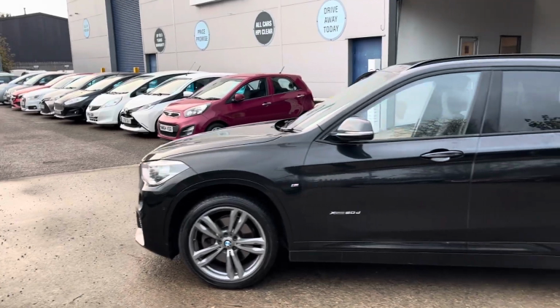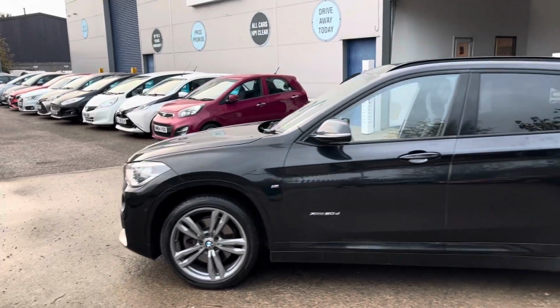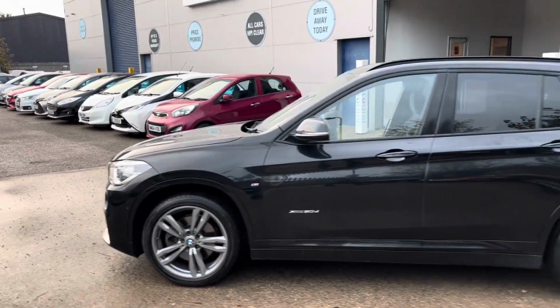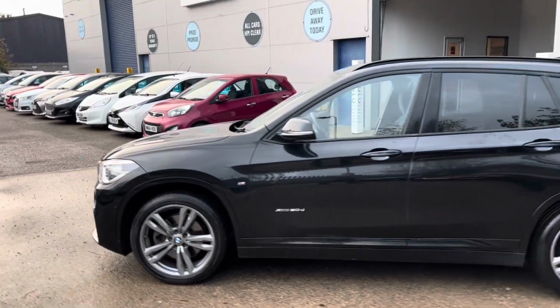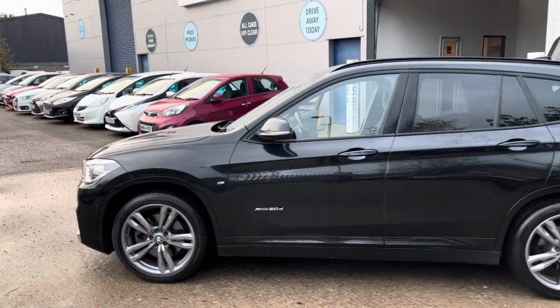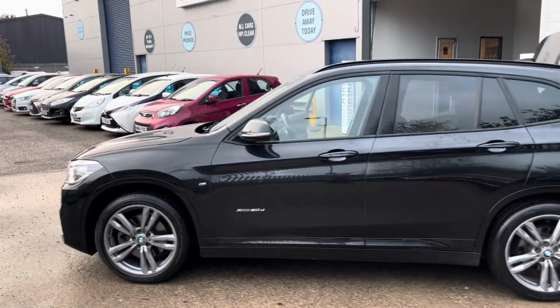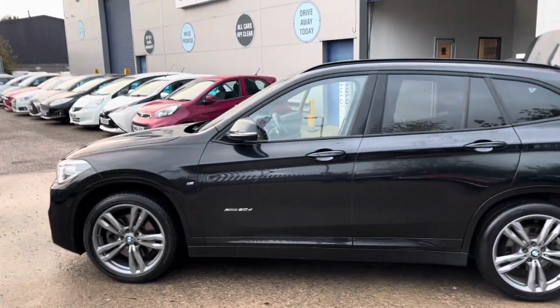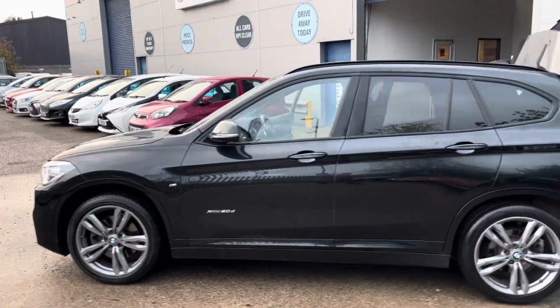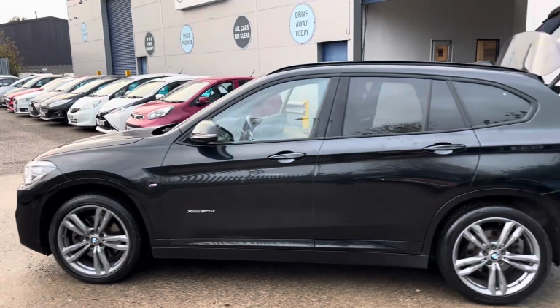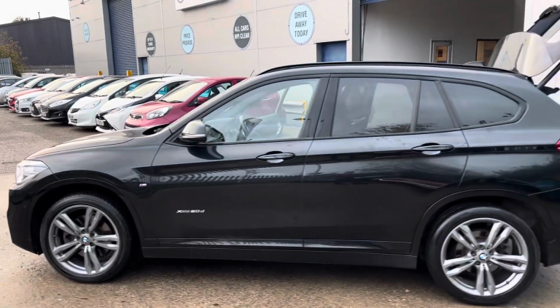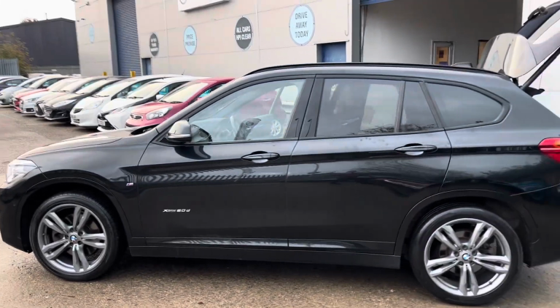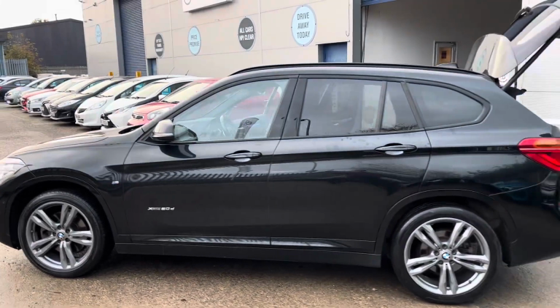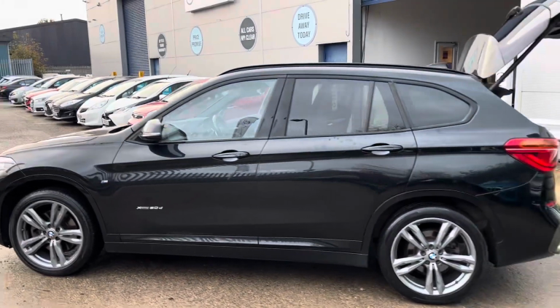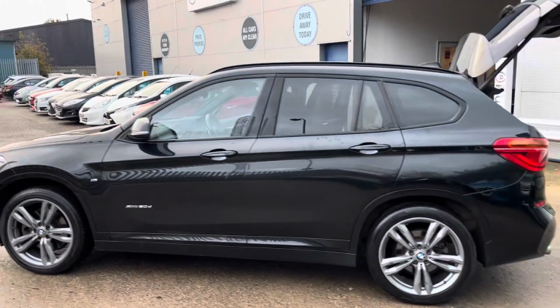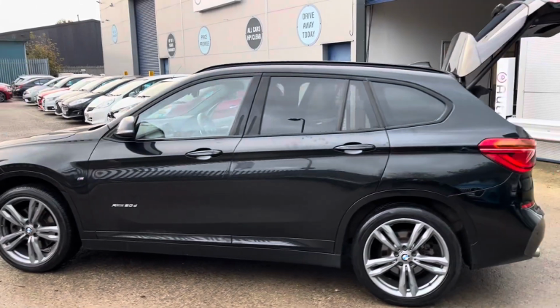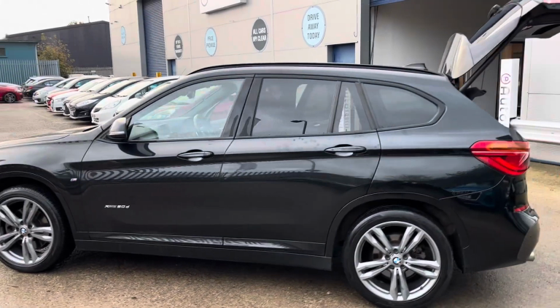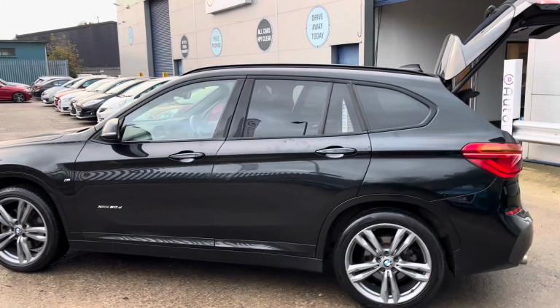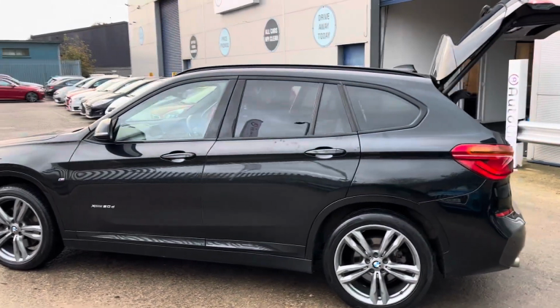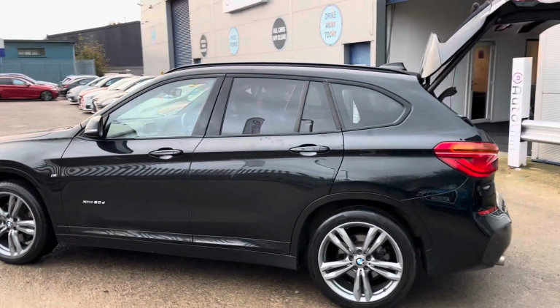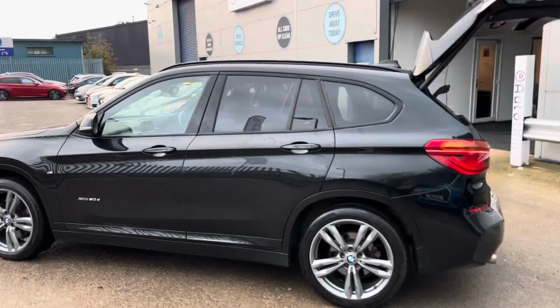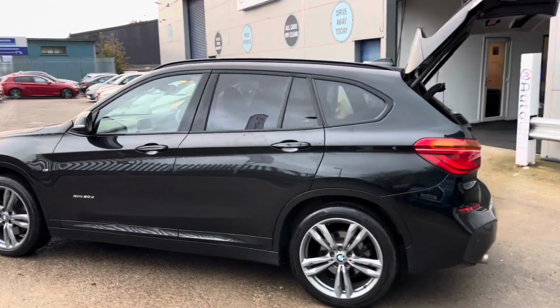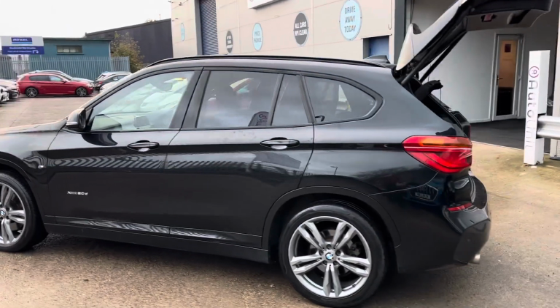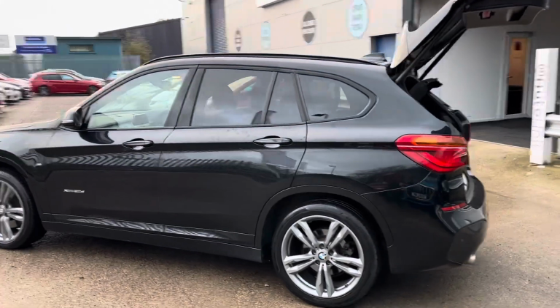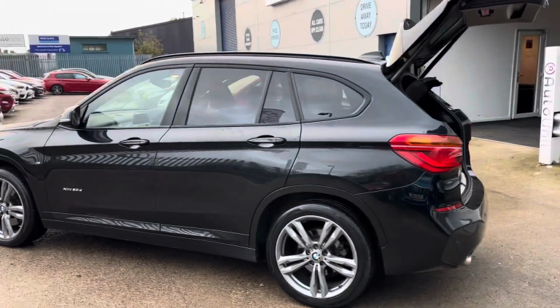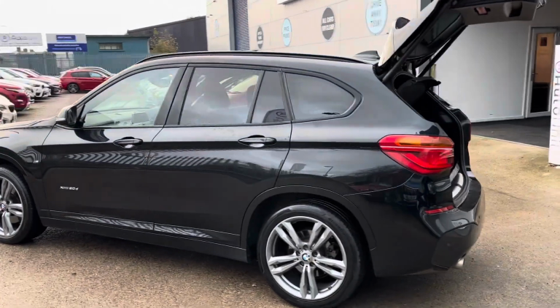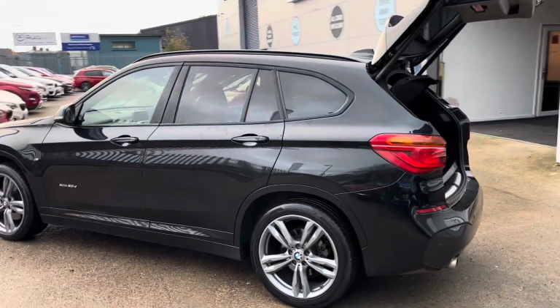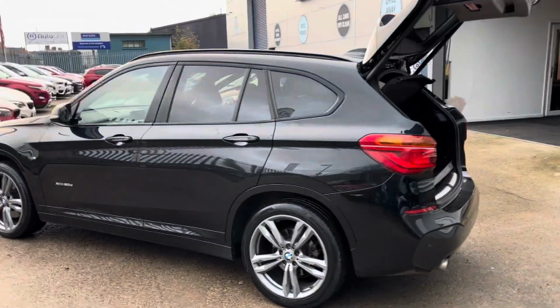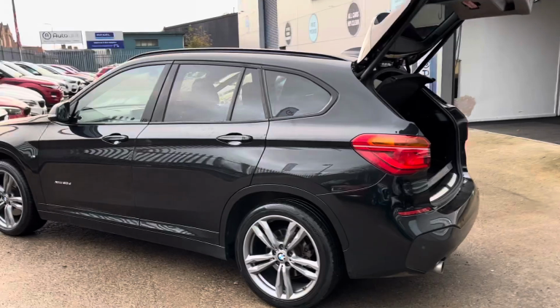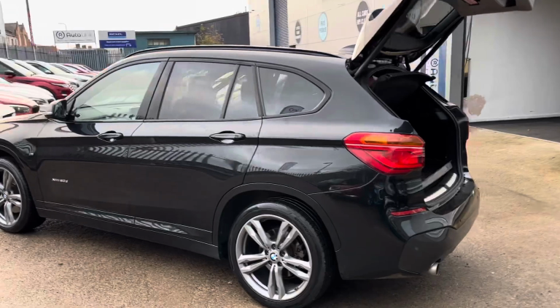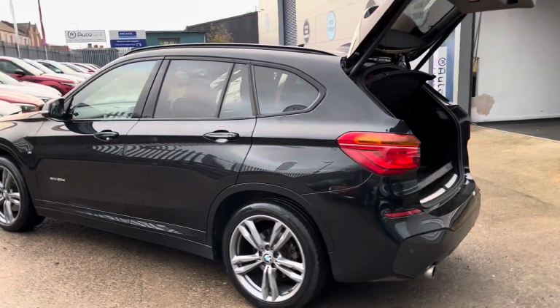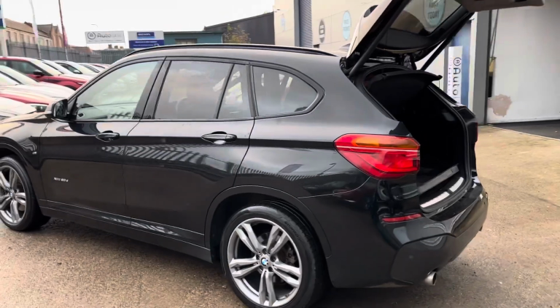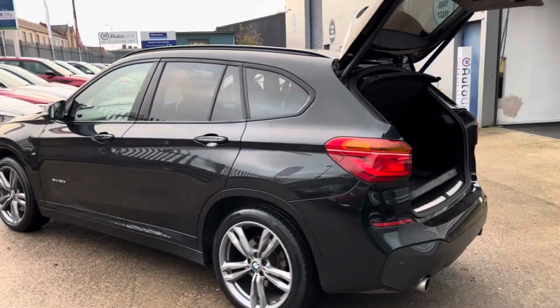We've got four newly refurbished alloy wheels, and I think they really look the part against the black paint.